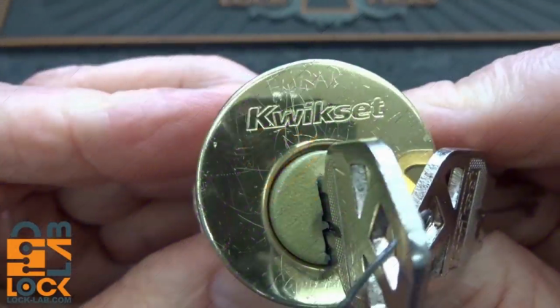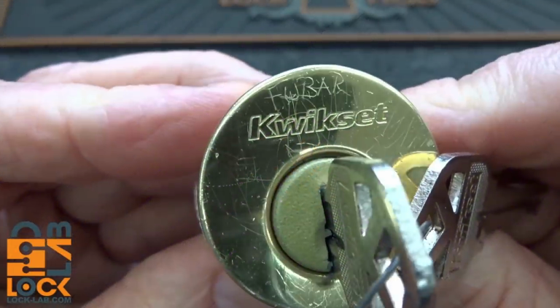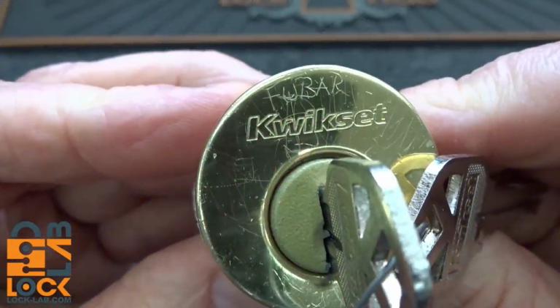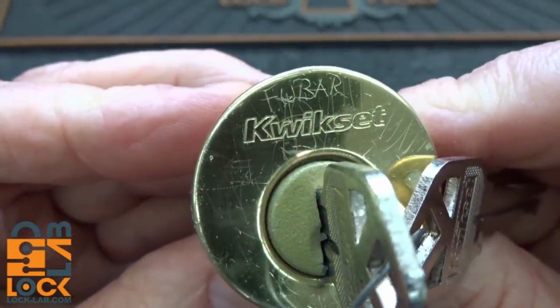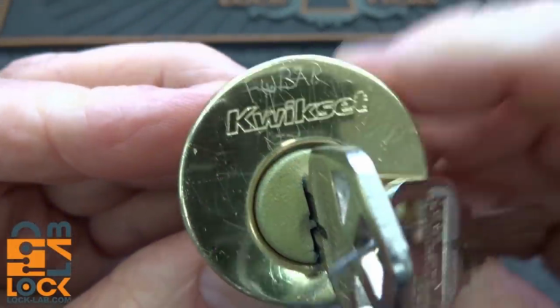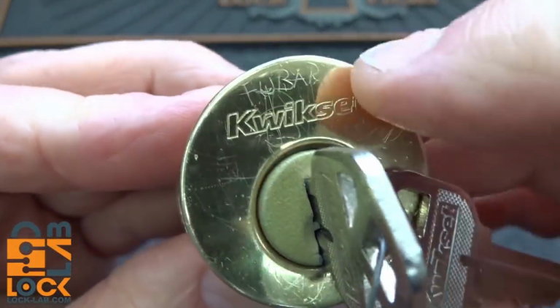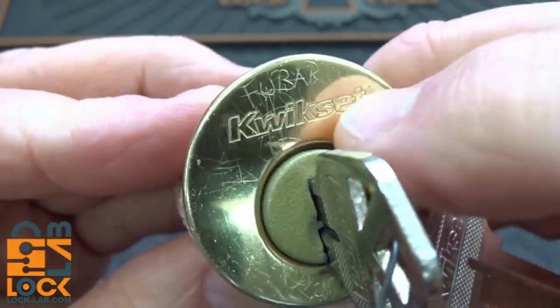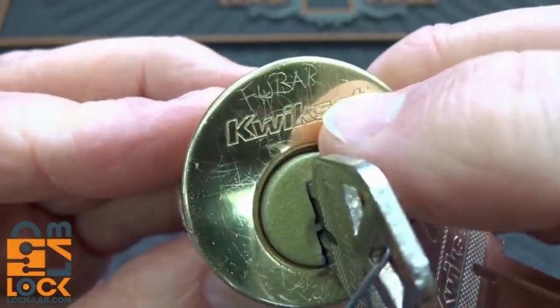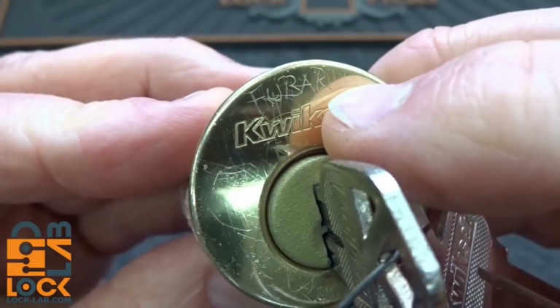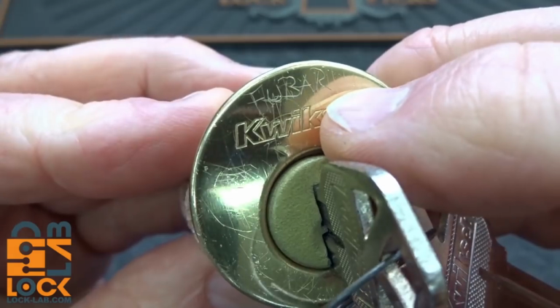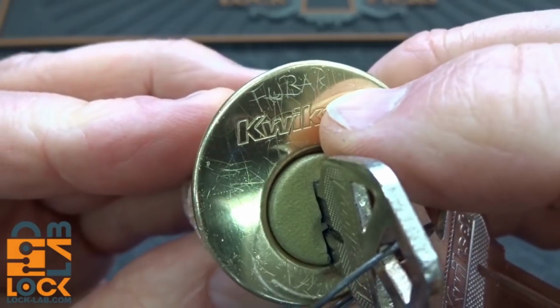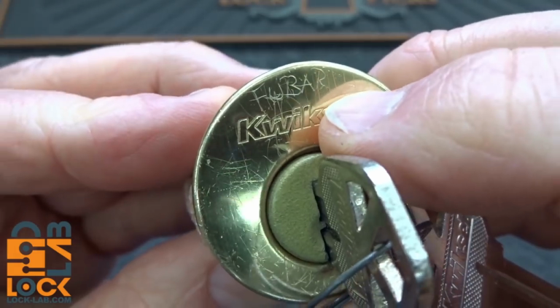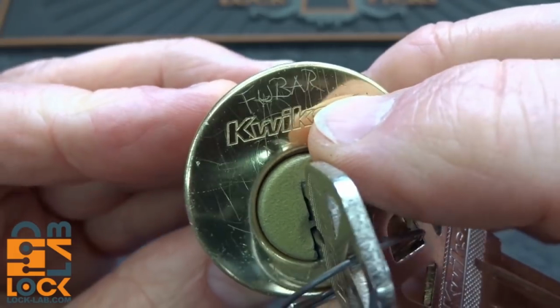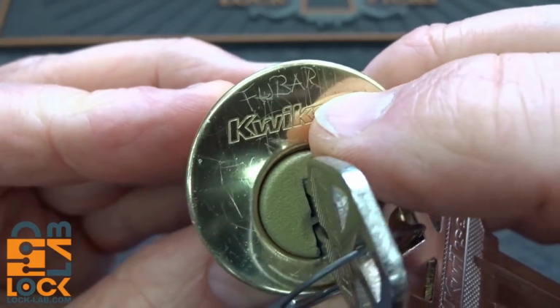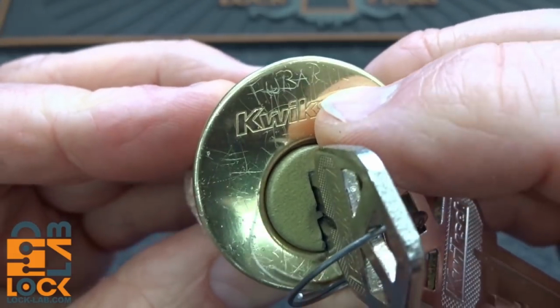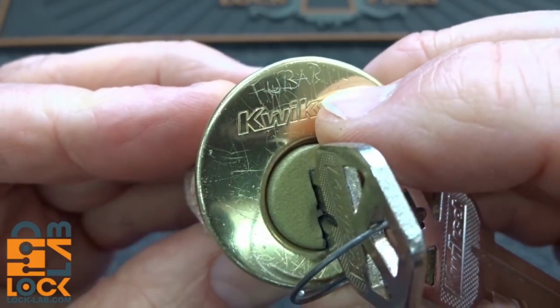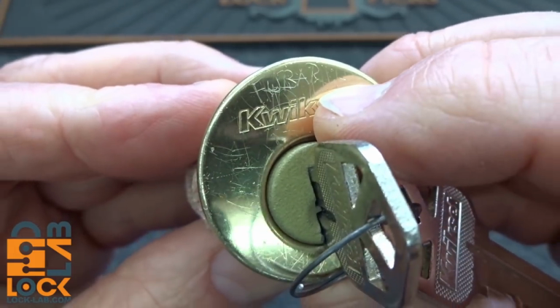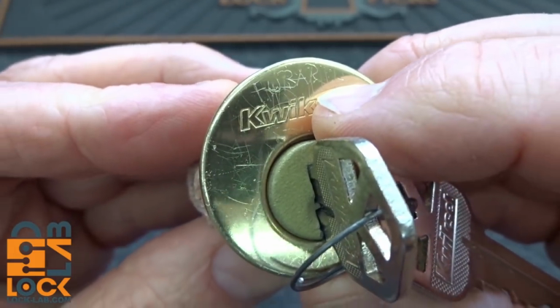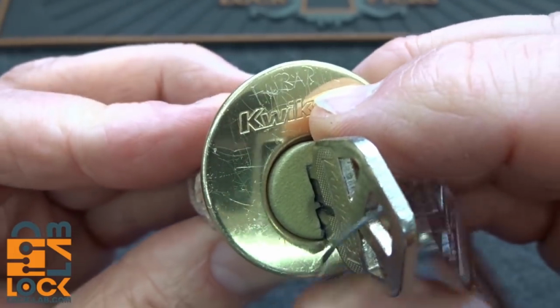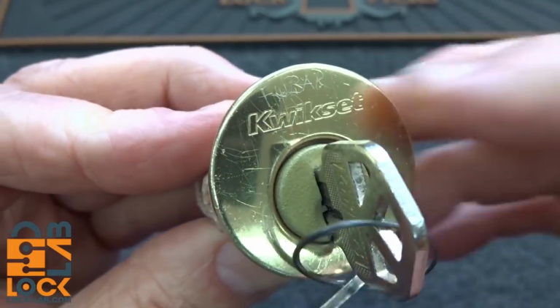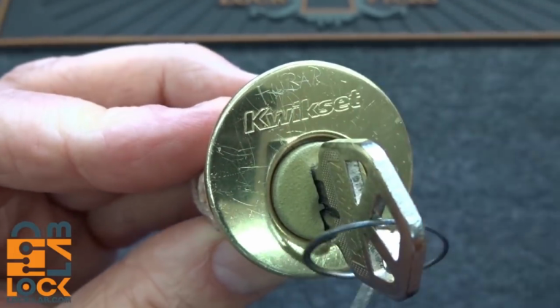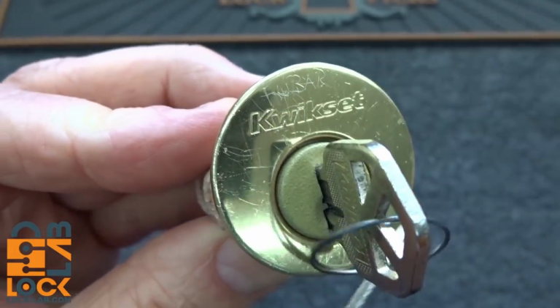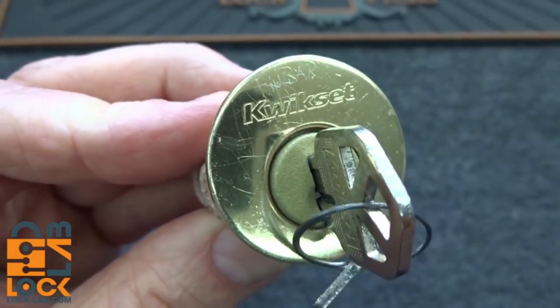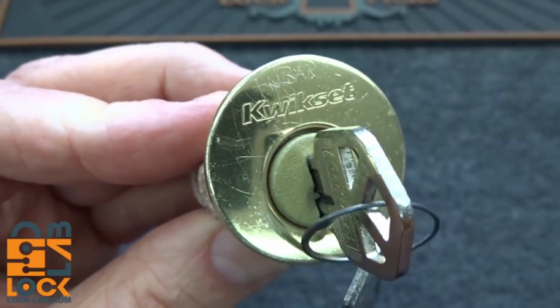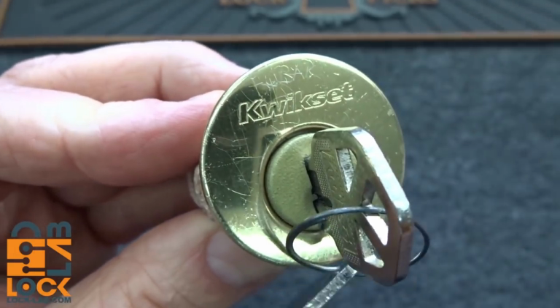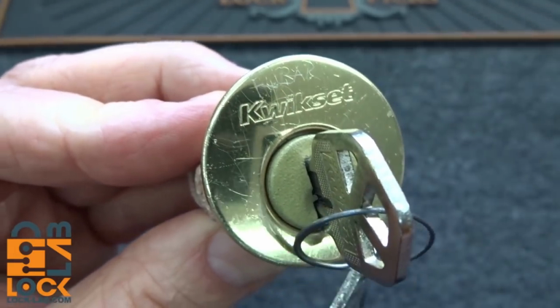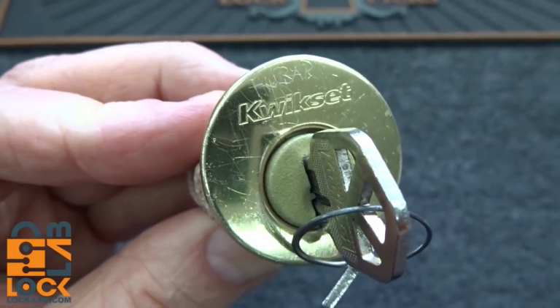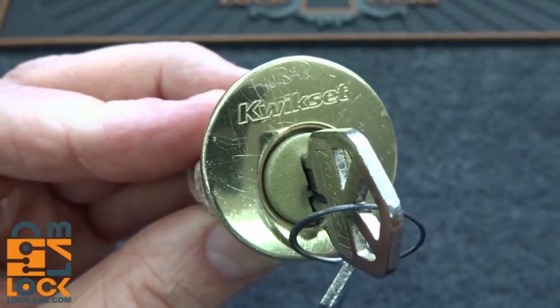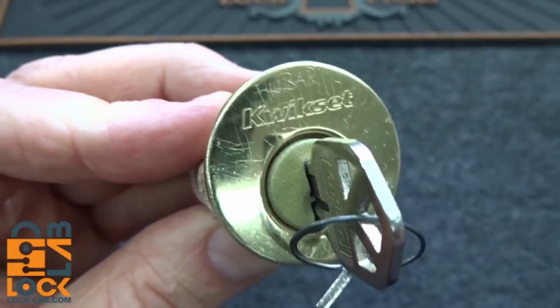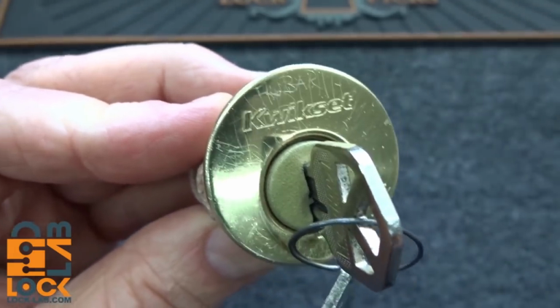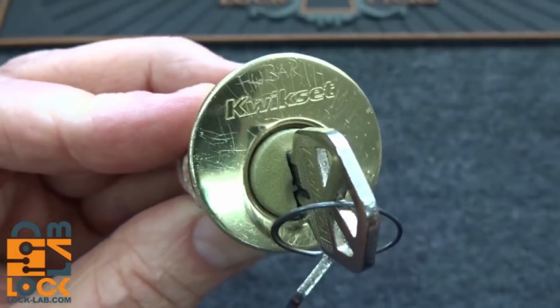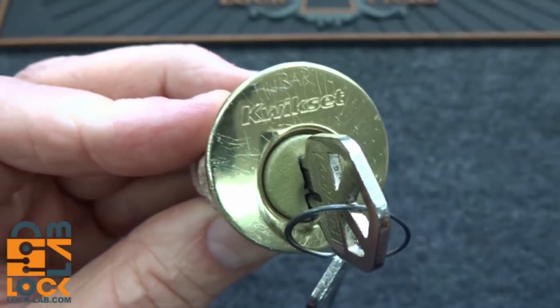Guys, I don't know if you can make that out. It's got some scratching on the top — it says FUBAR — and this is from a viewer.